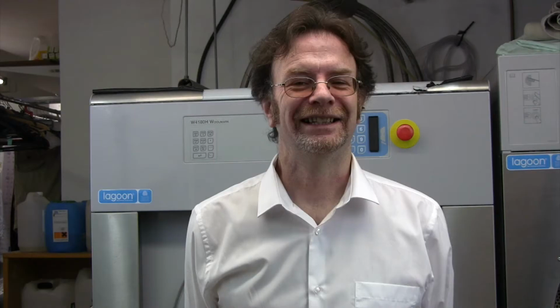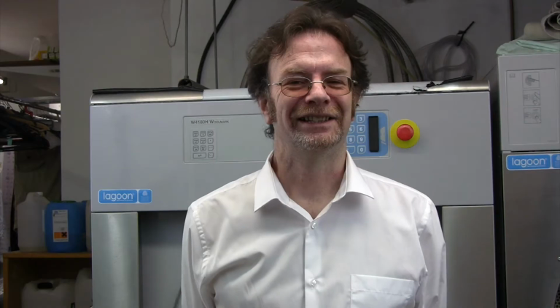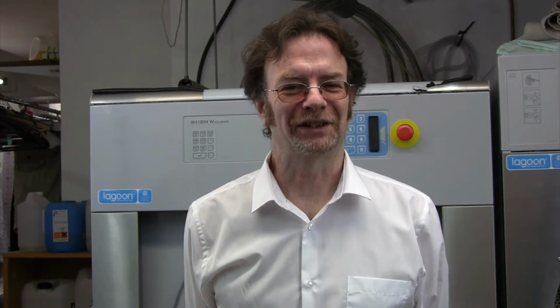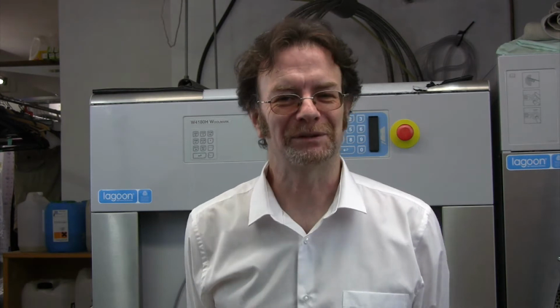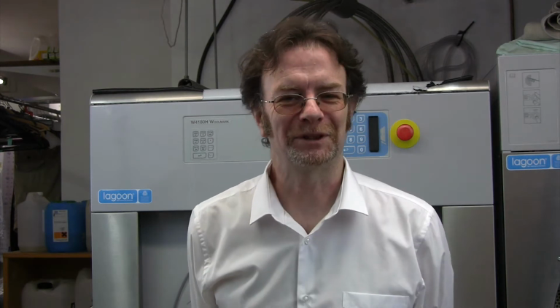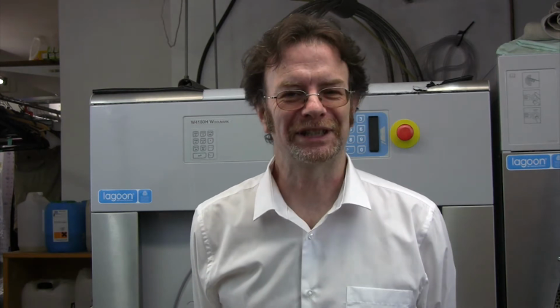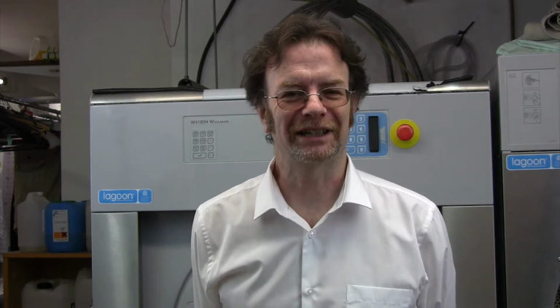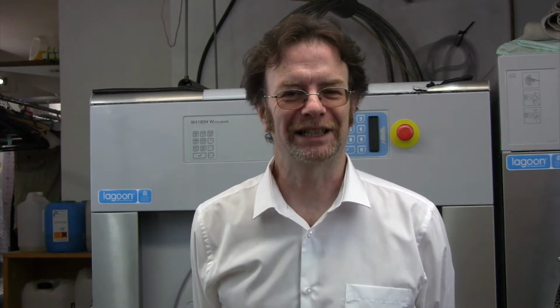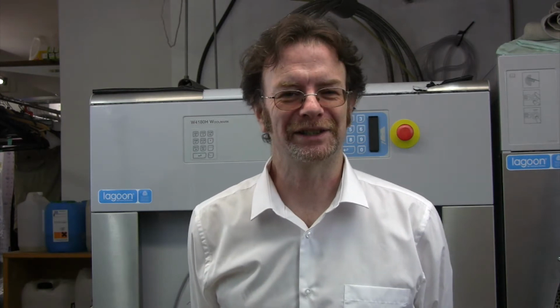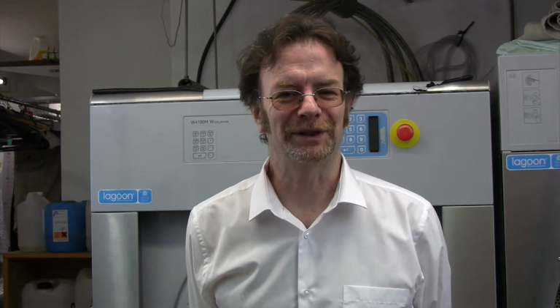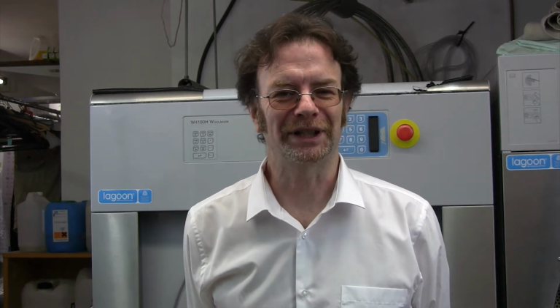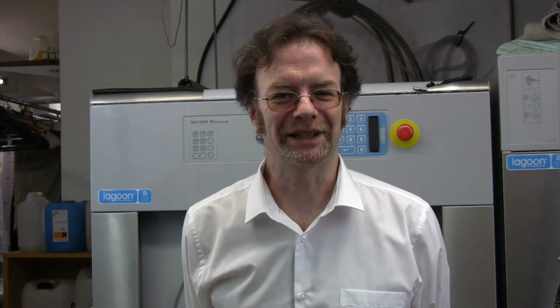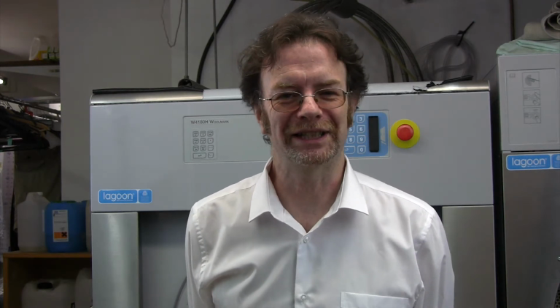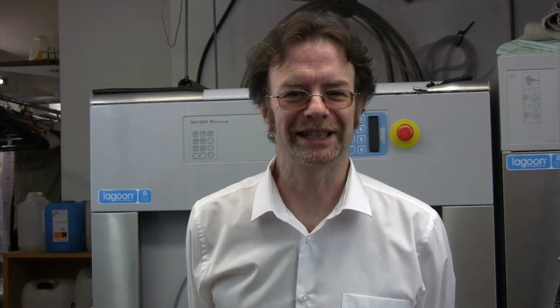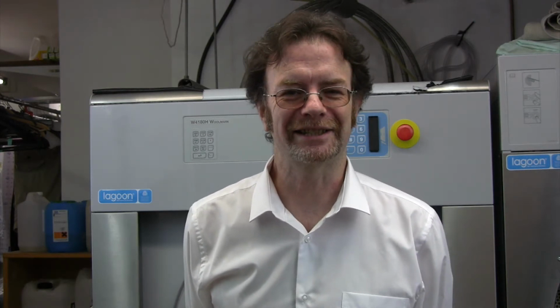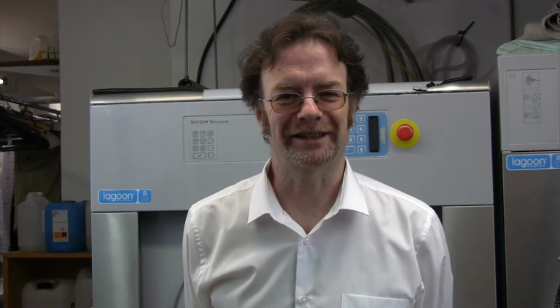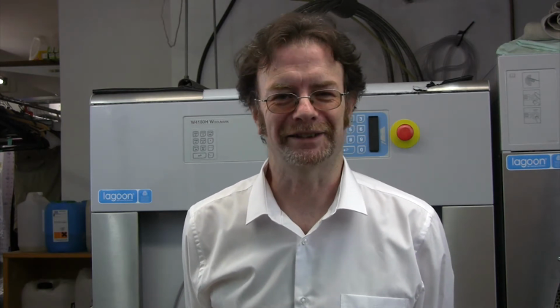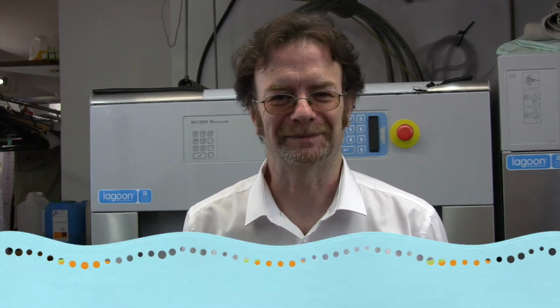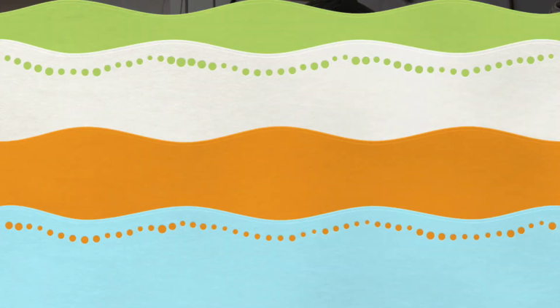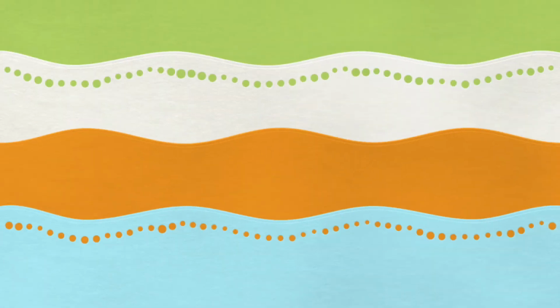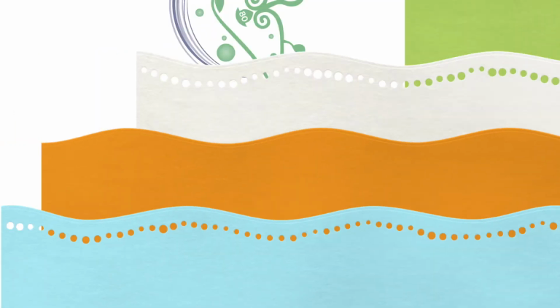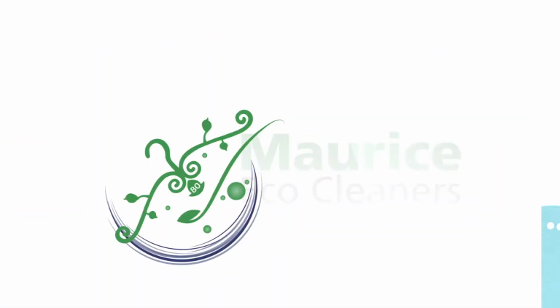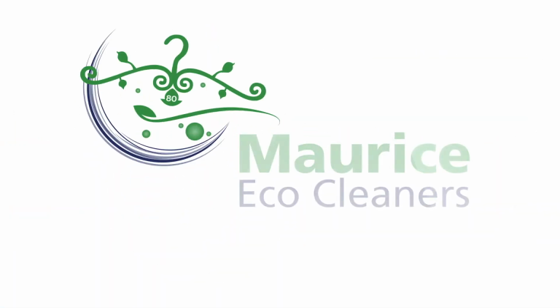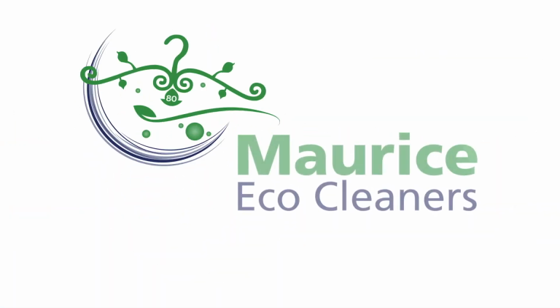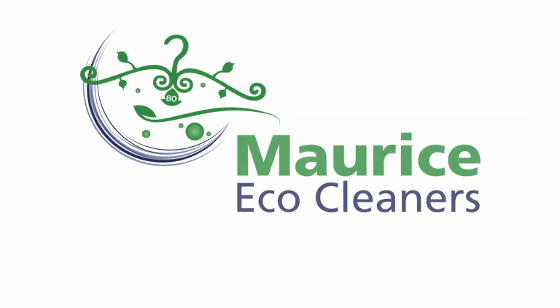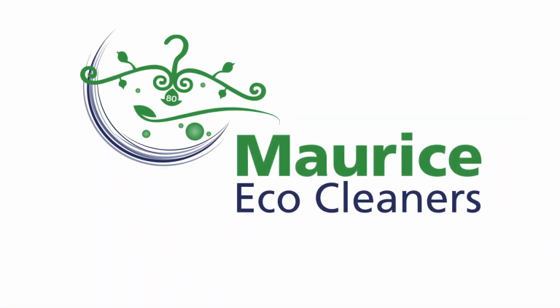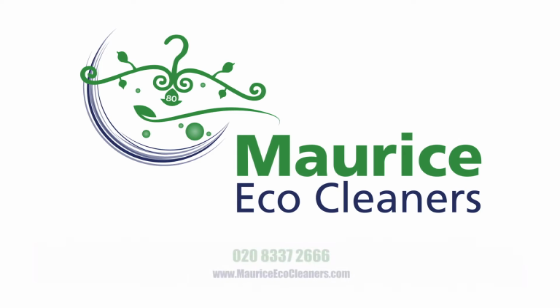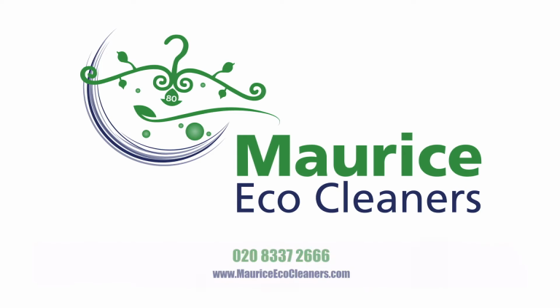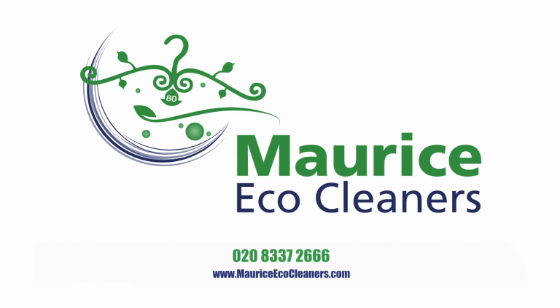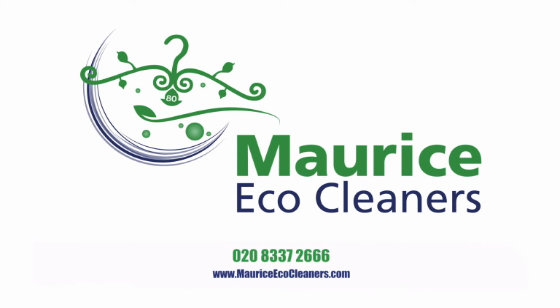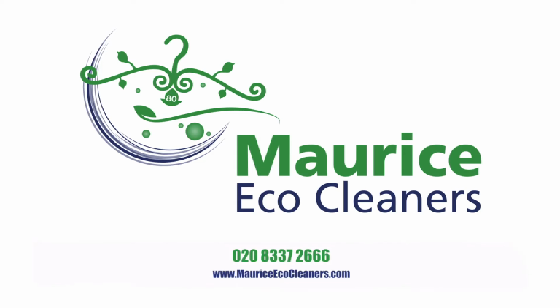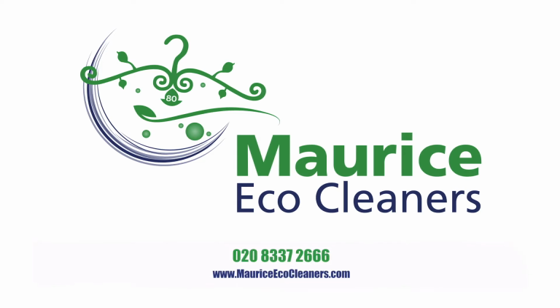Come to Morris Eco Cleaners for your eco cleaning in Sutton. Thank you very much.